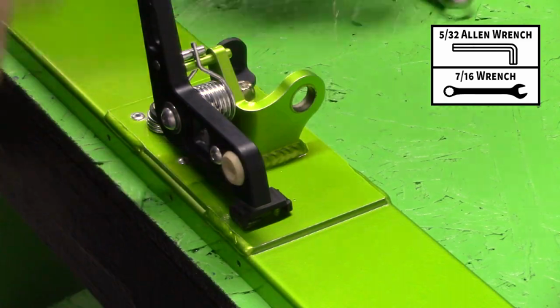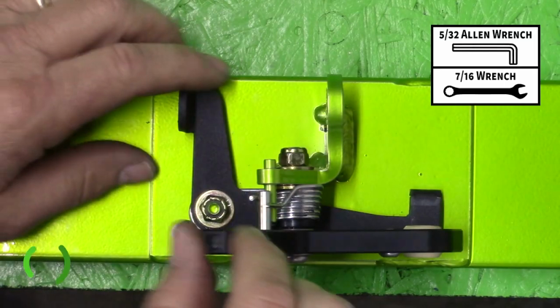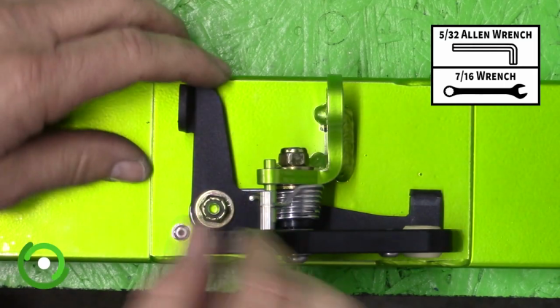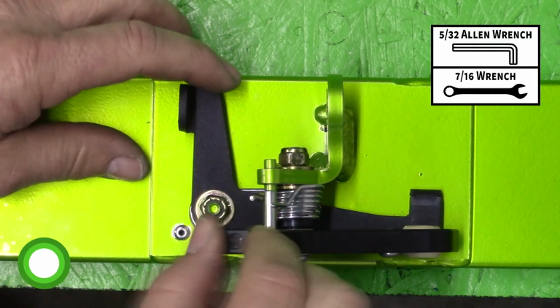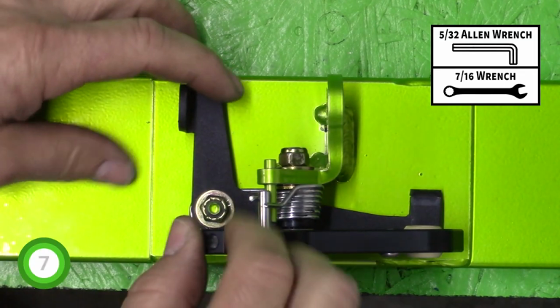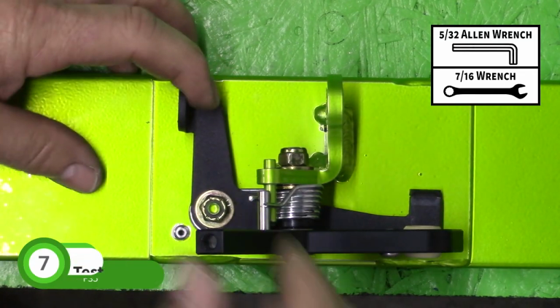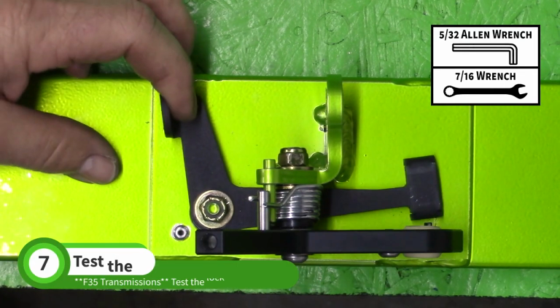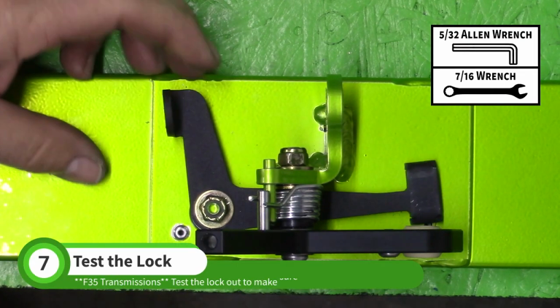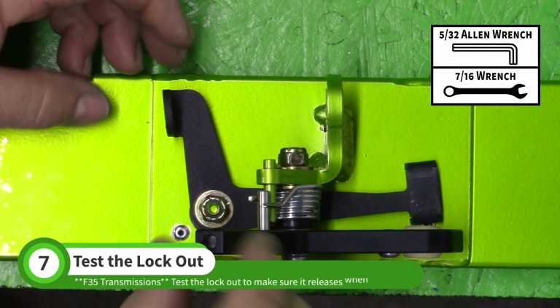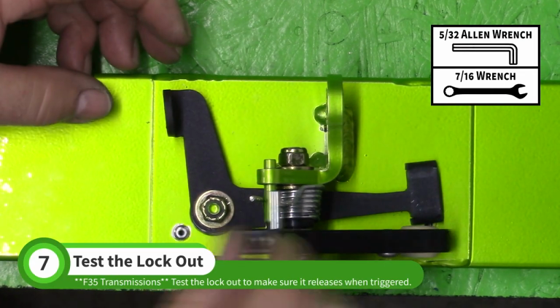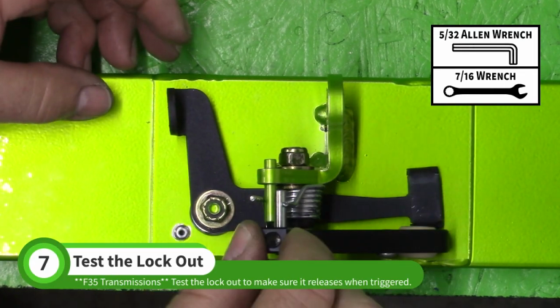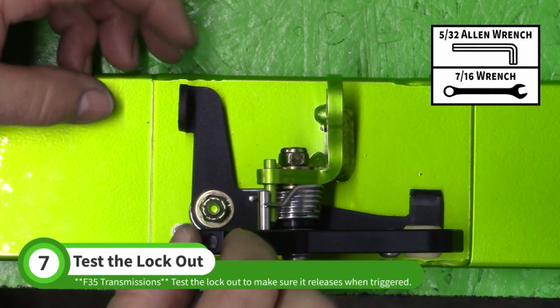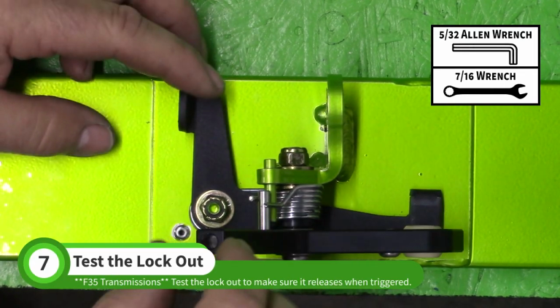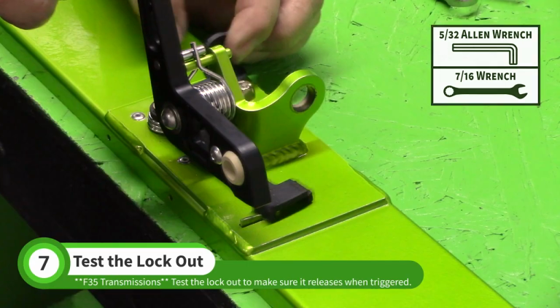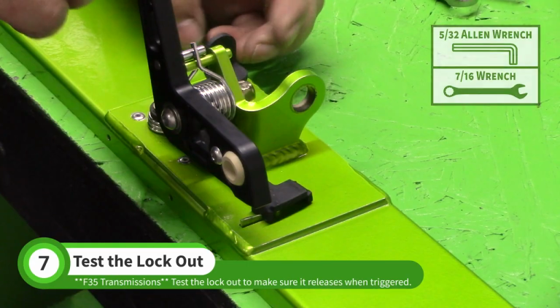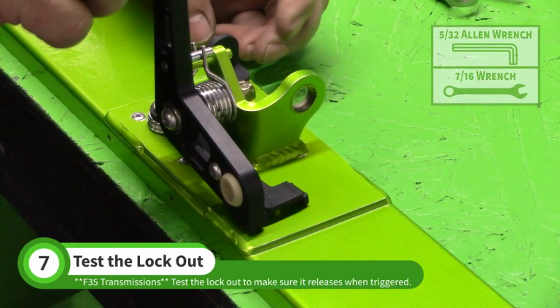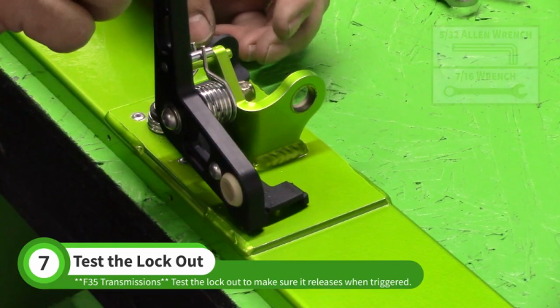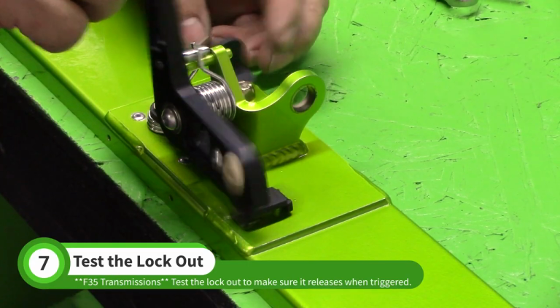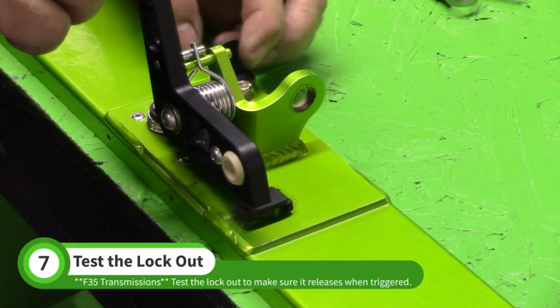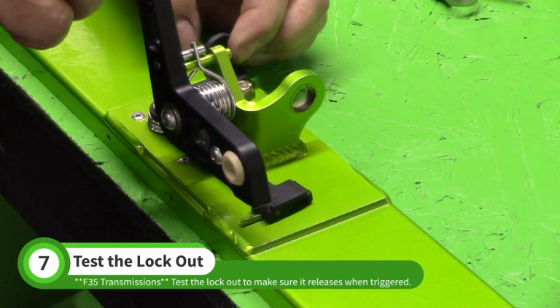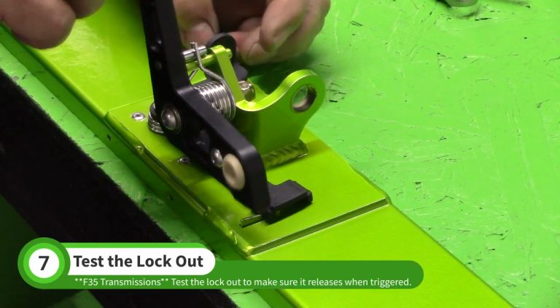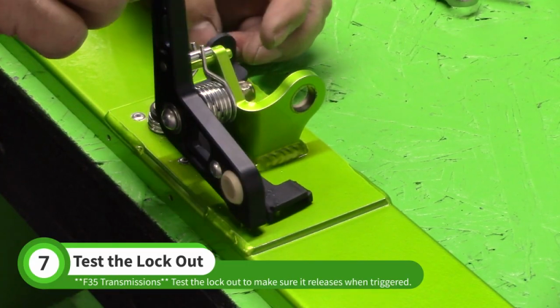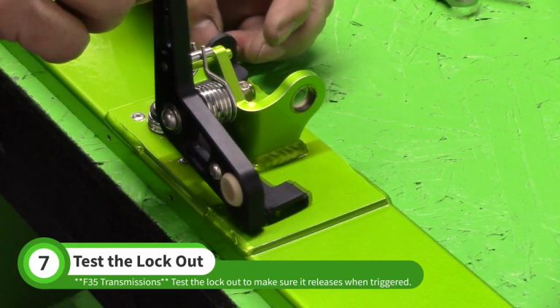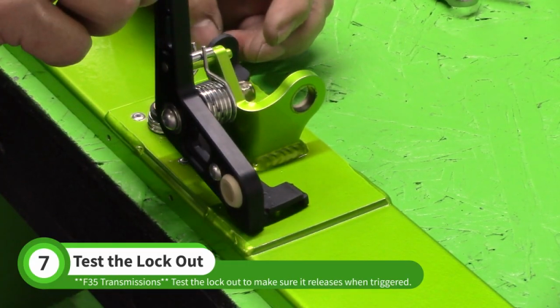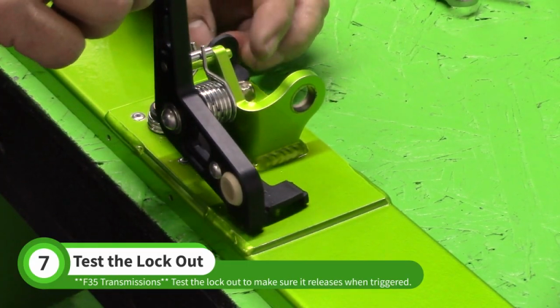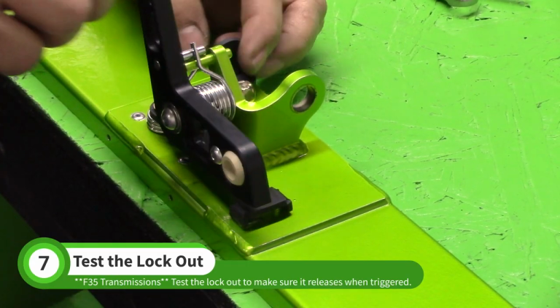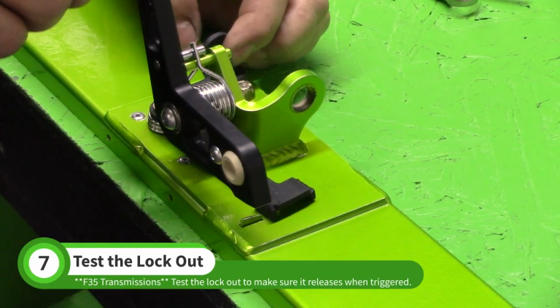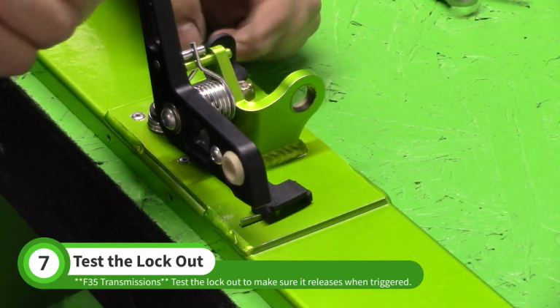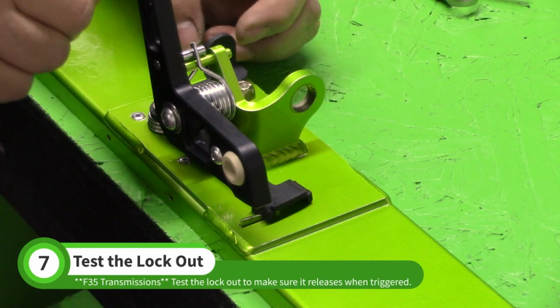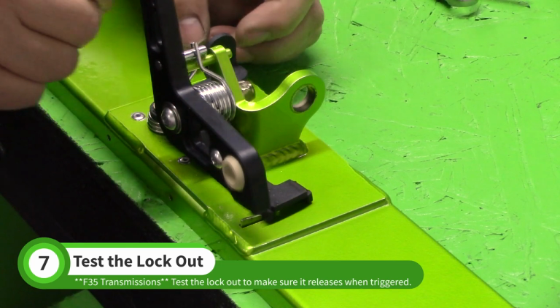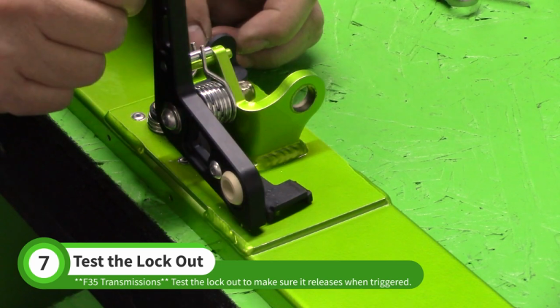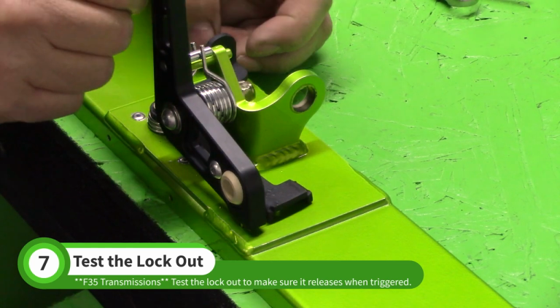This is a good time to test the lockout. Make sure the lockout arm moves completely under the bell crank after the tab is pushed down.